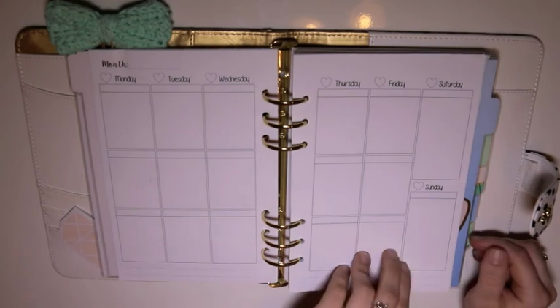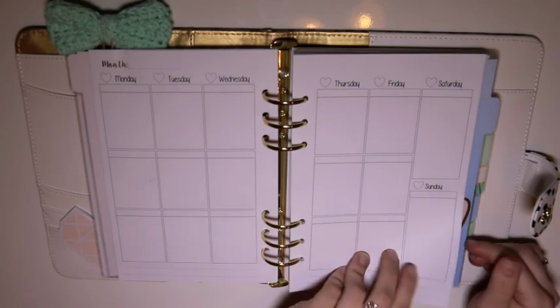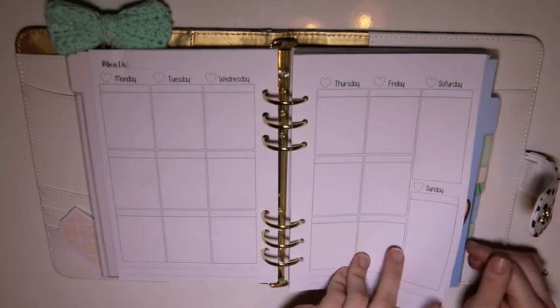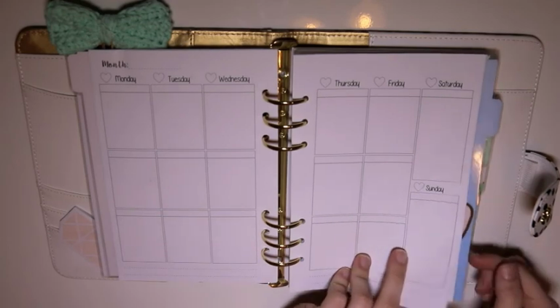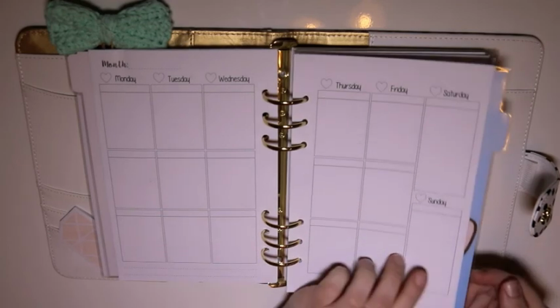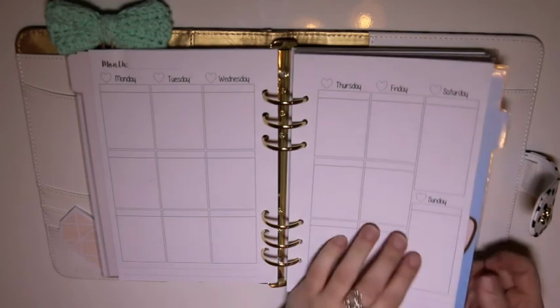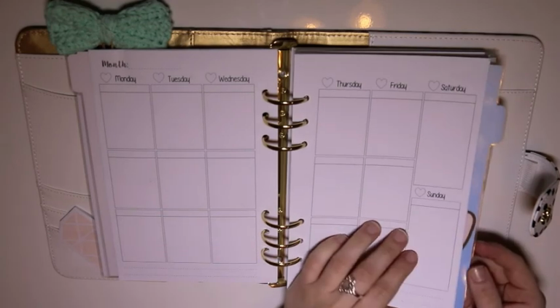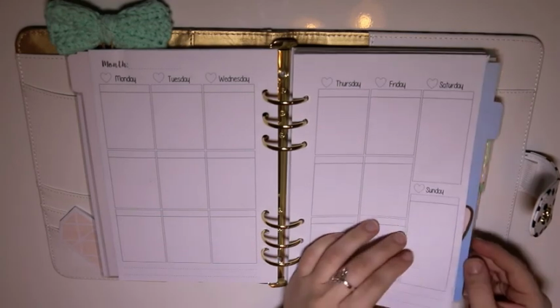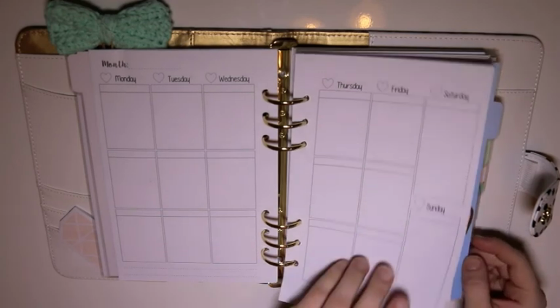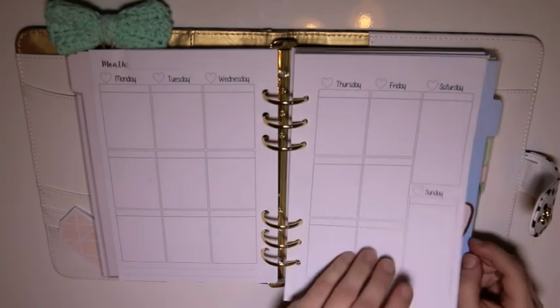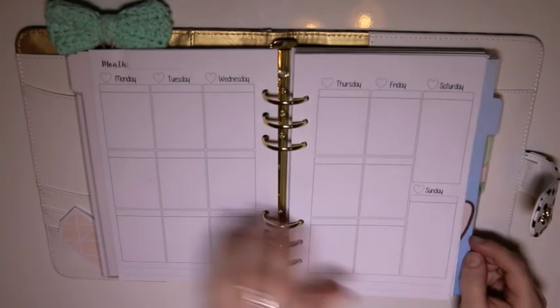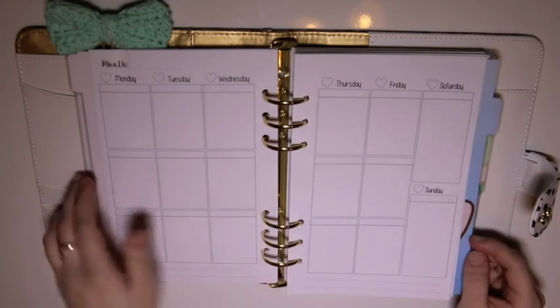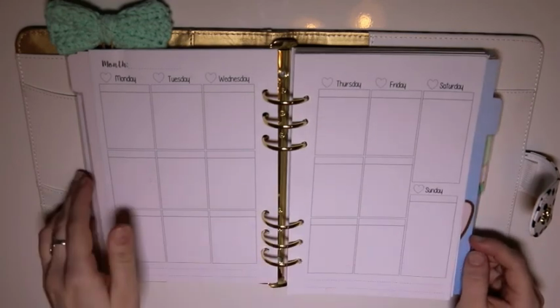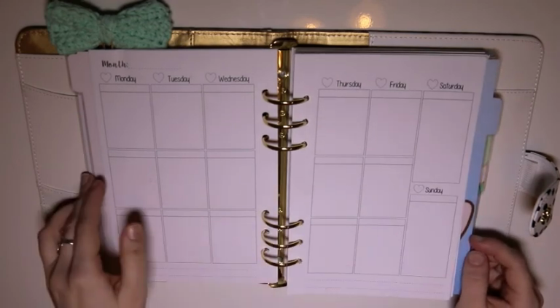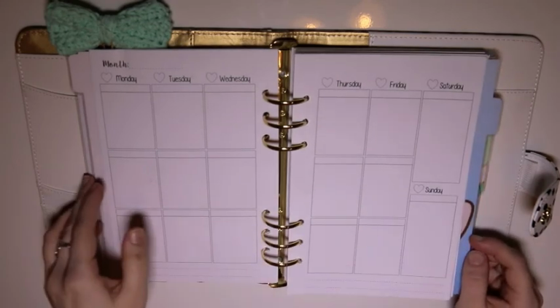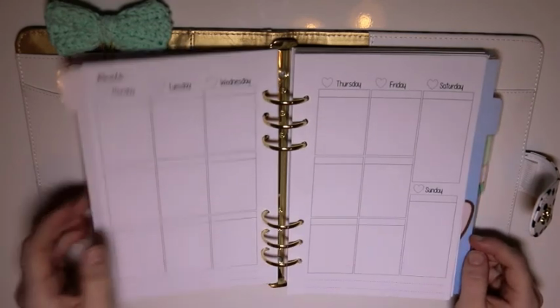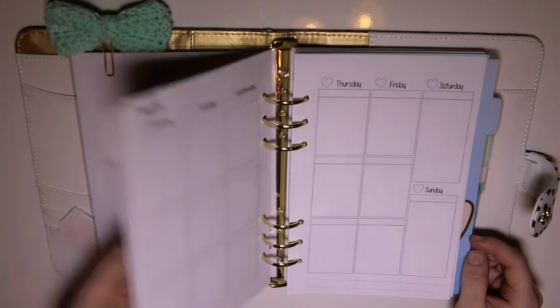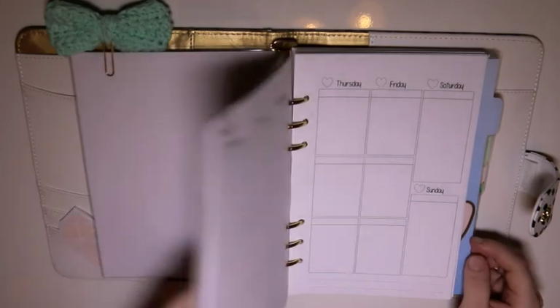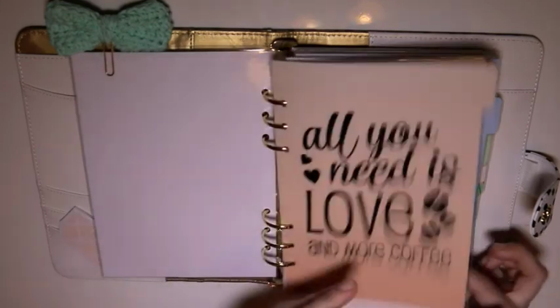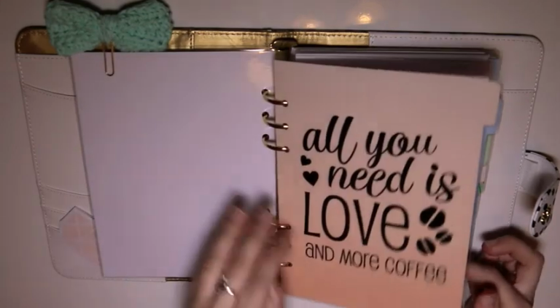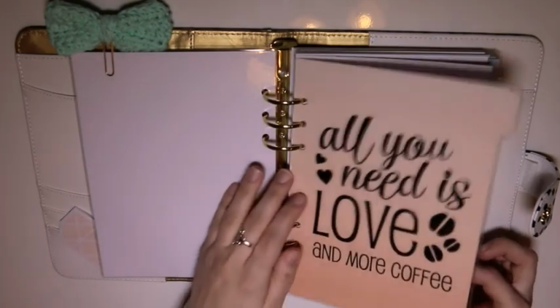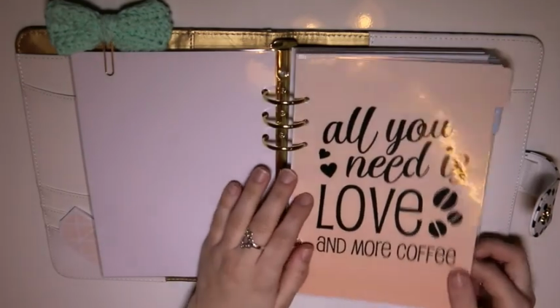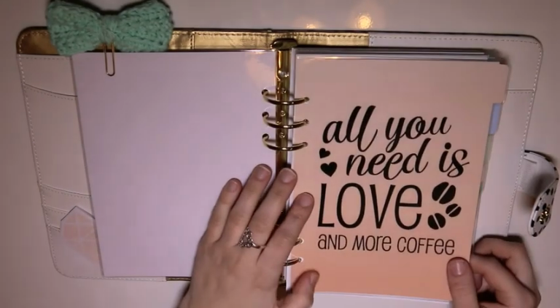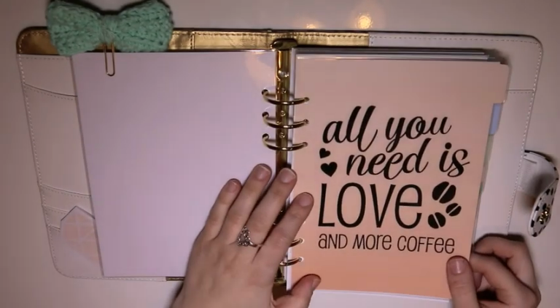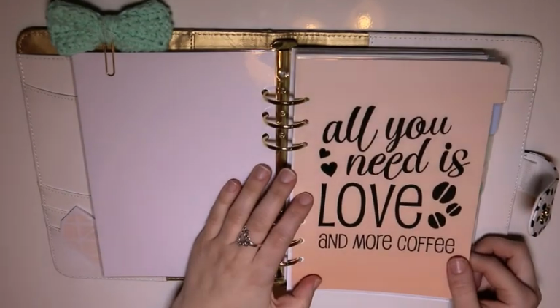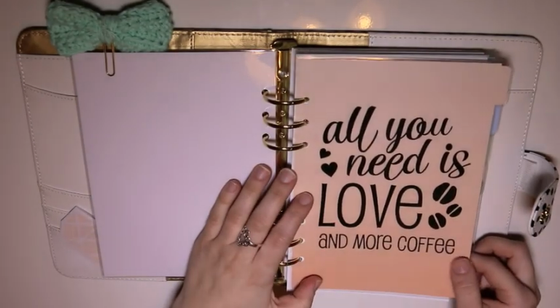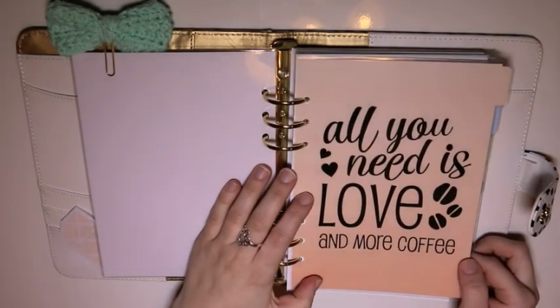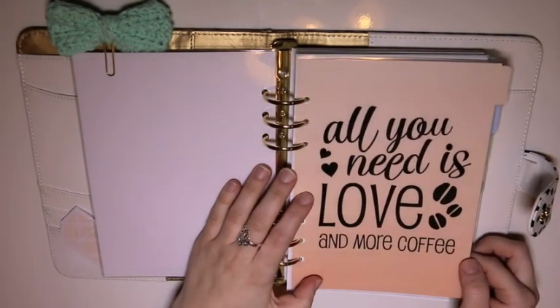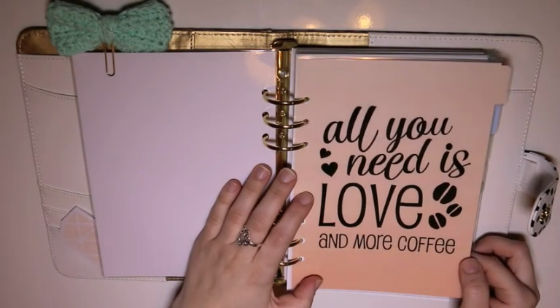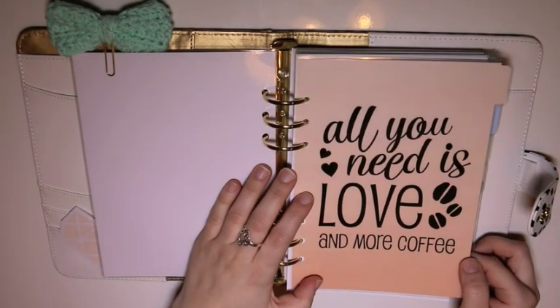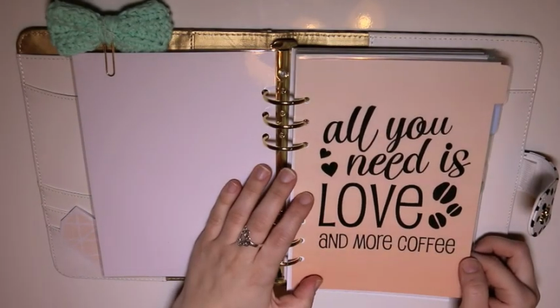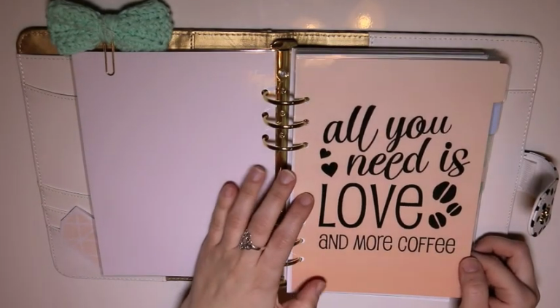Health is more than just your physical attributes — you've got to keep that mind well too. And then the next divider: 'All you need is coffee' or 'All you need is love and more coffee' — you know where my head's at, just give me the coffee.